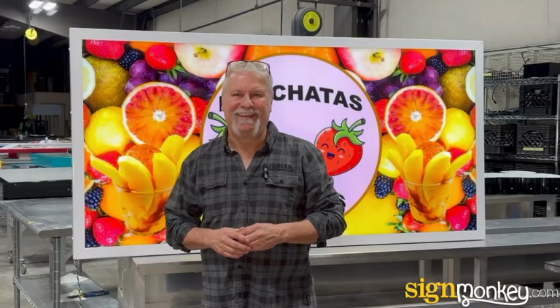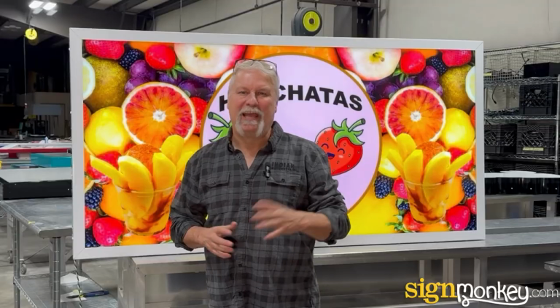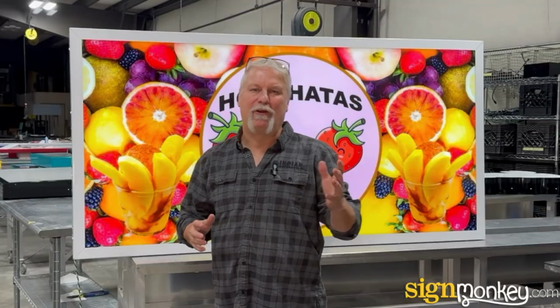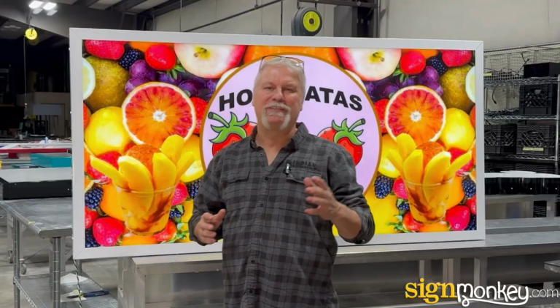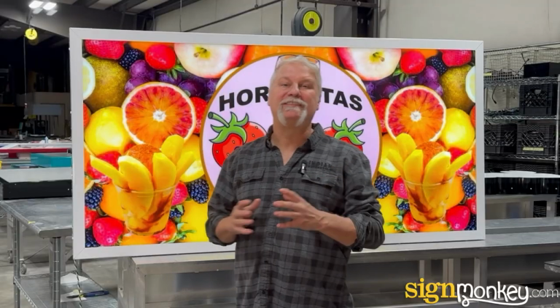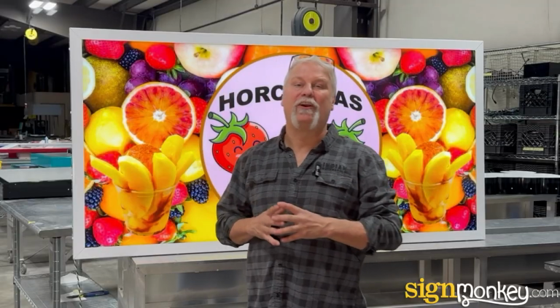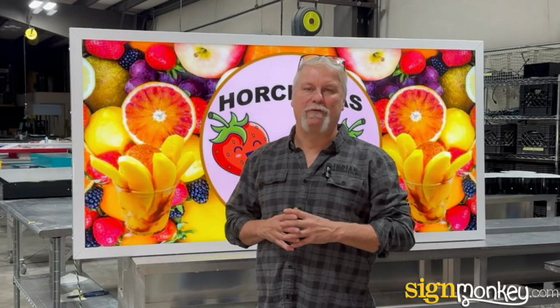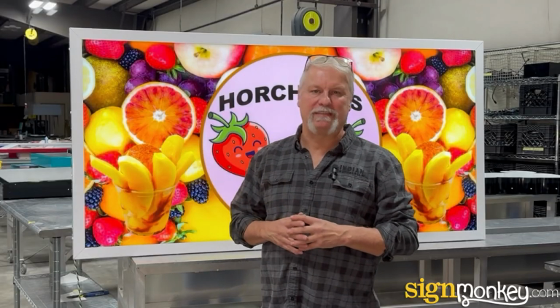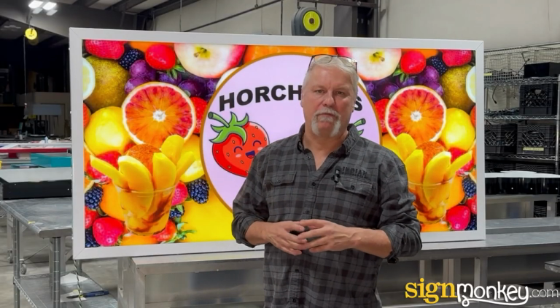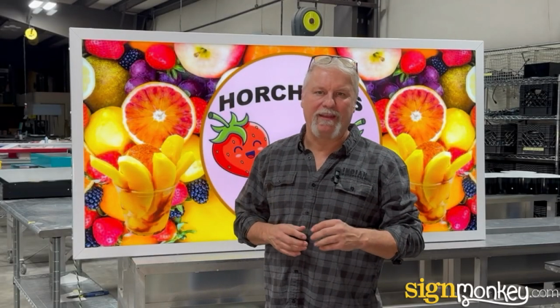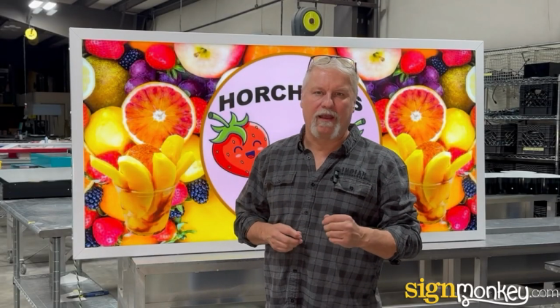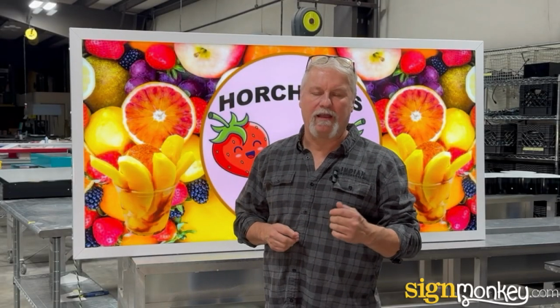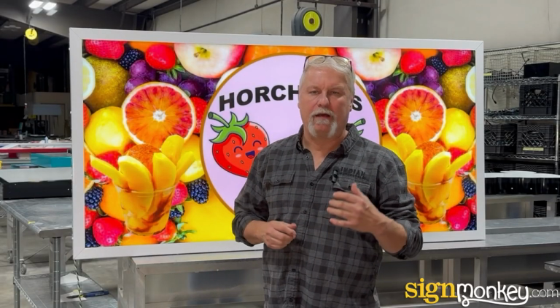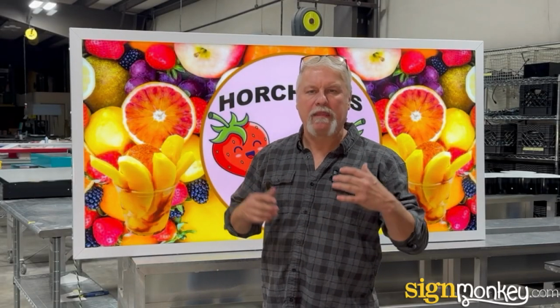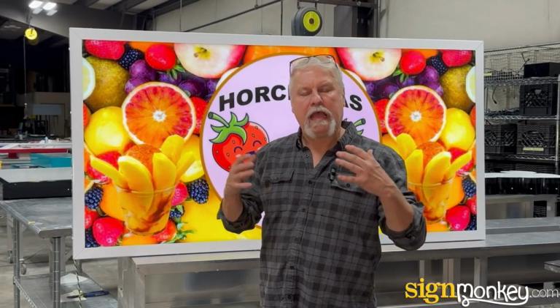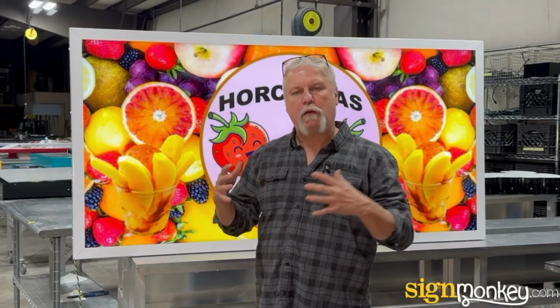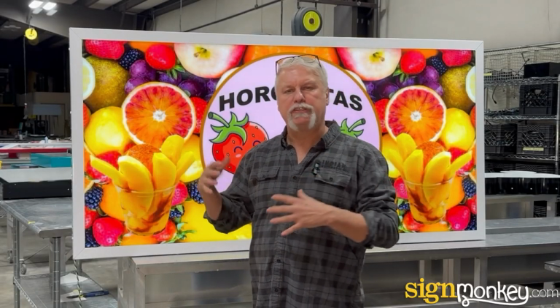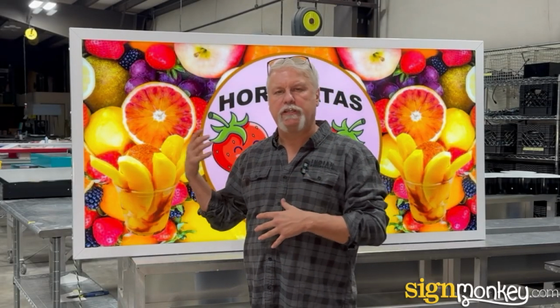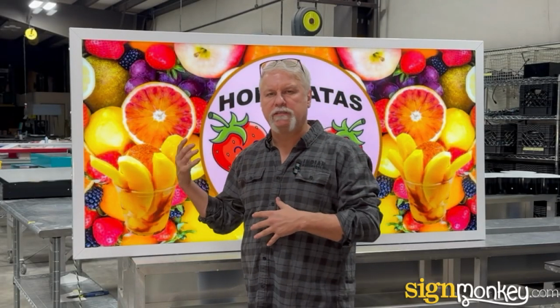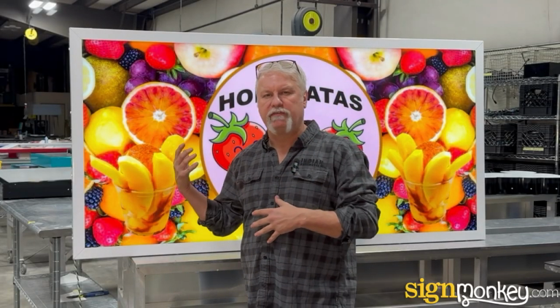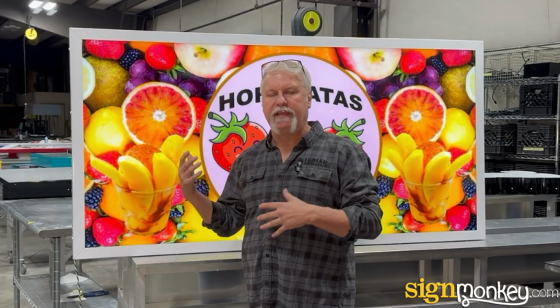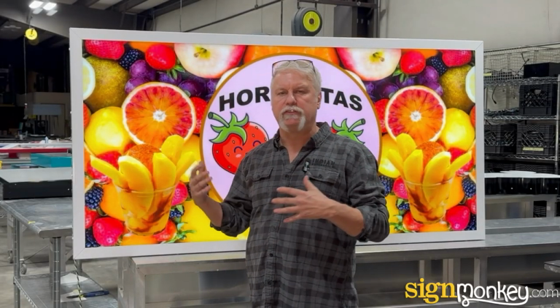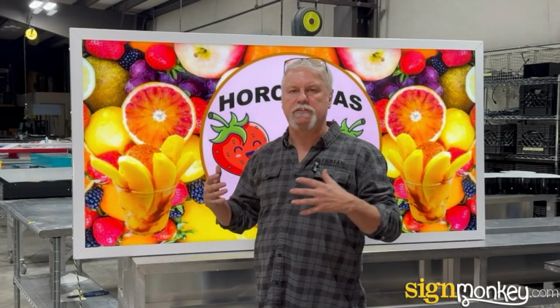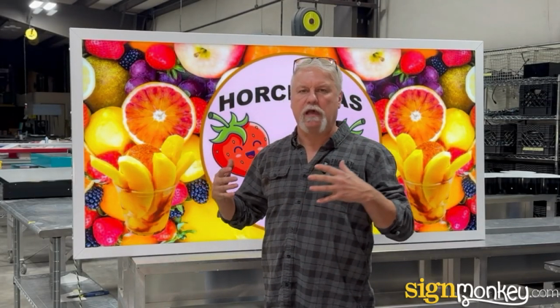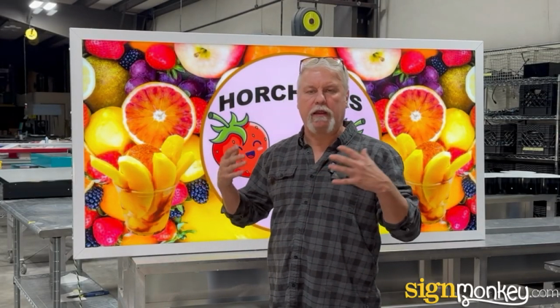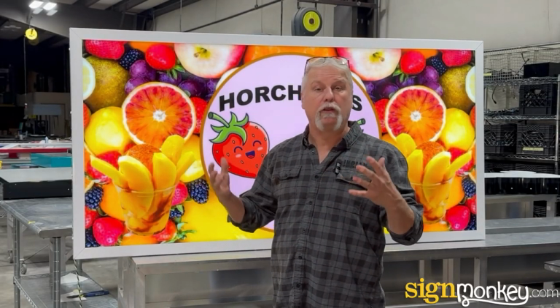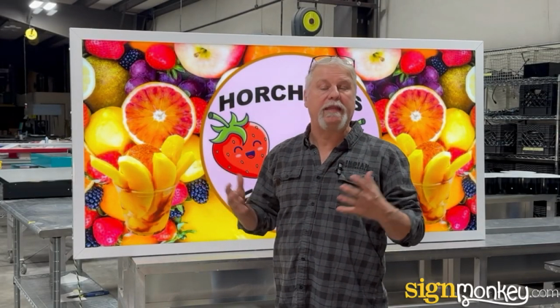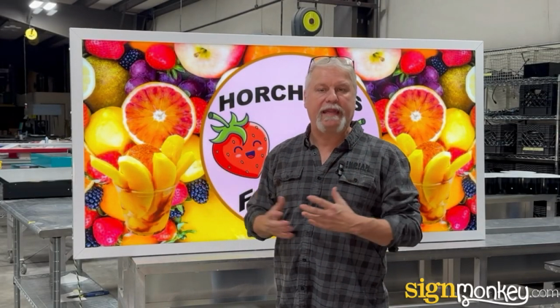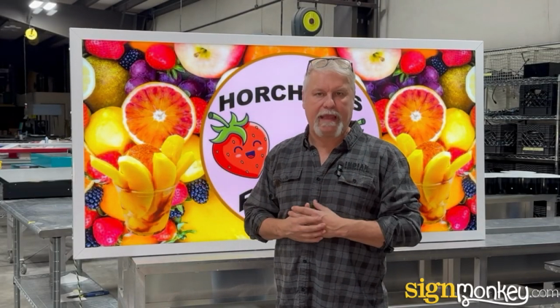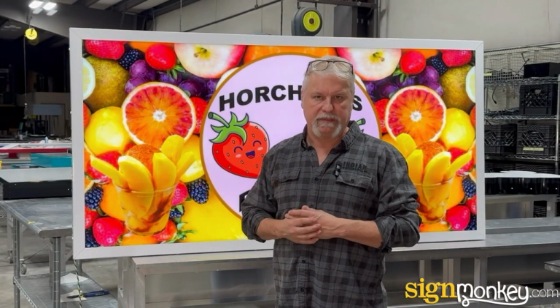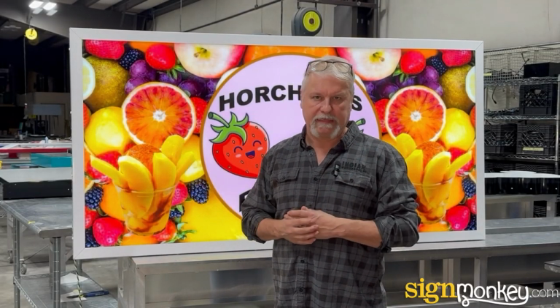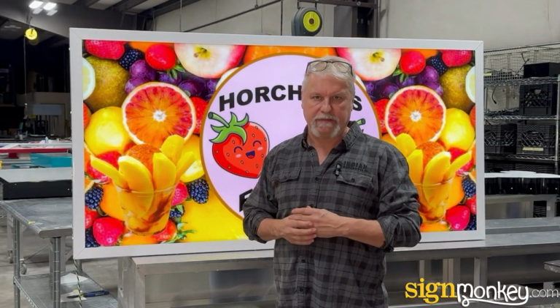Hey folks, this is Tony with SignMonkey.com. I want to show you some of the features of our illuminated cabinet signs.